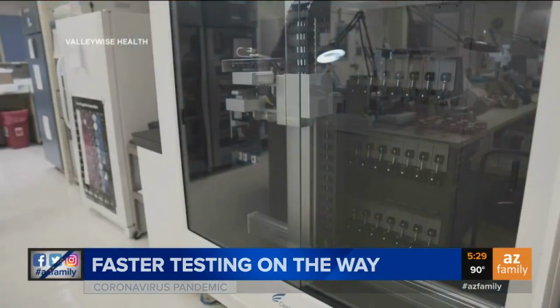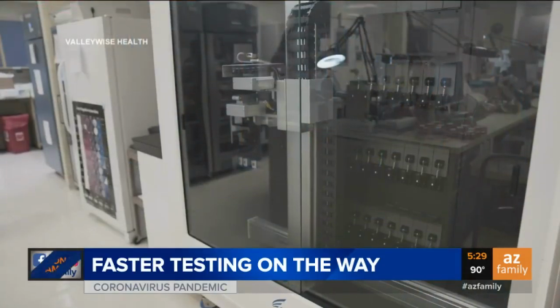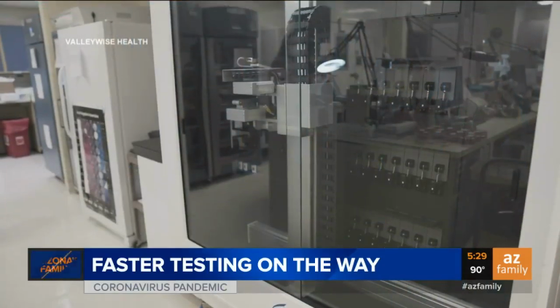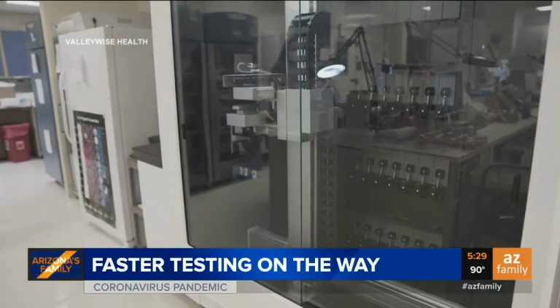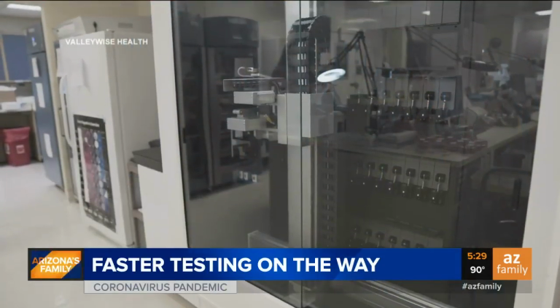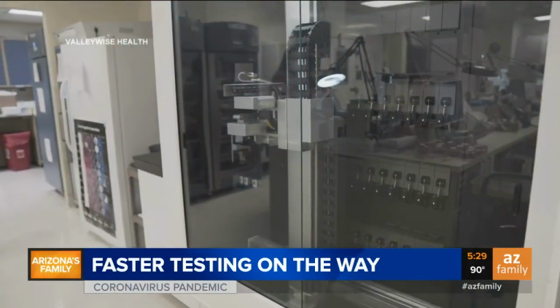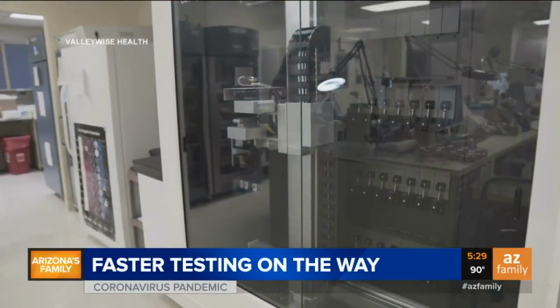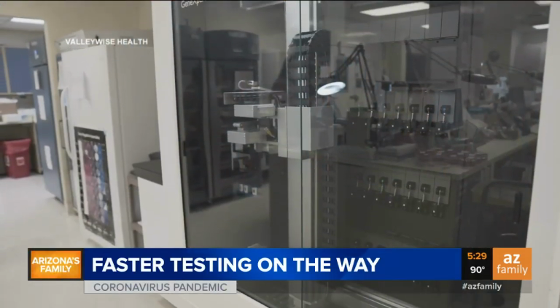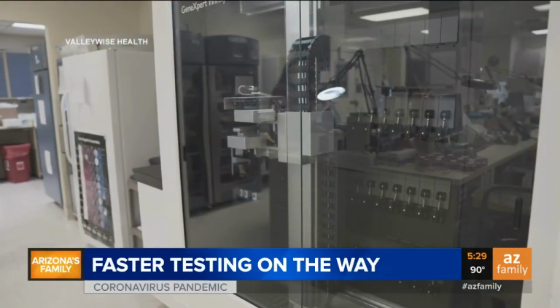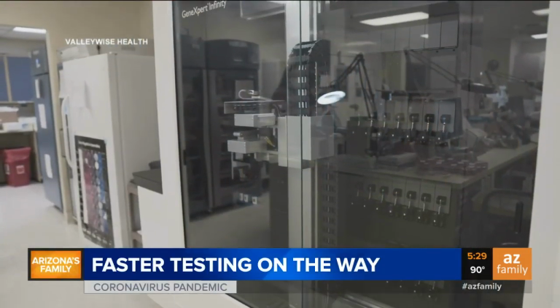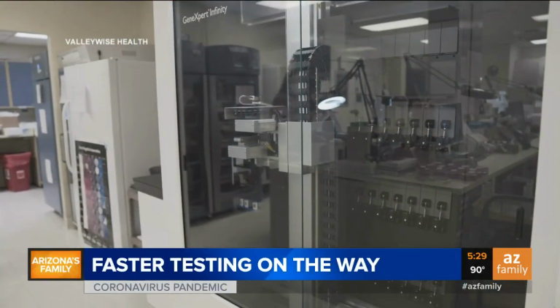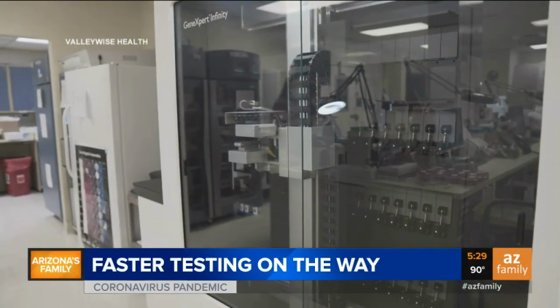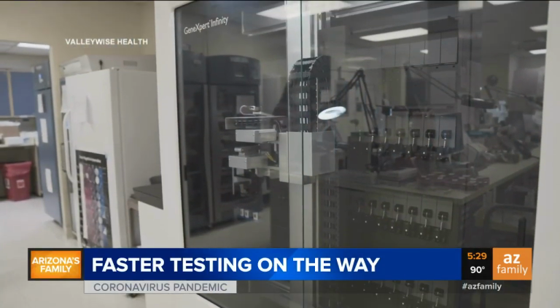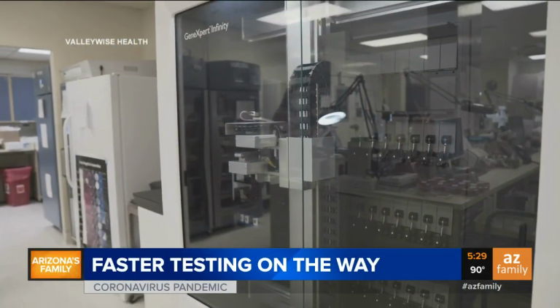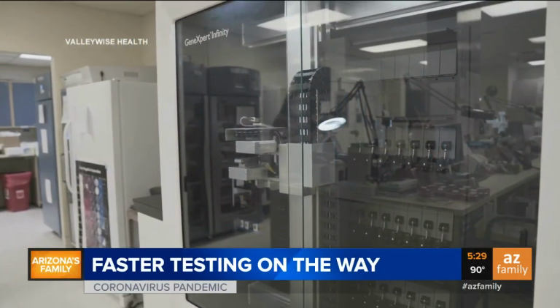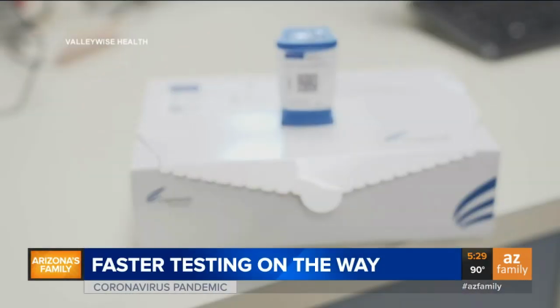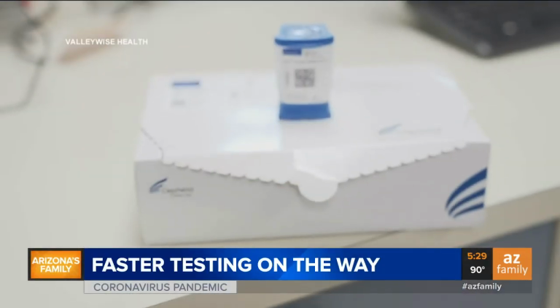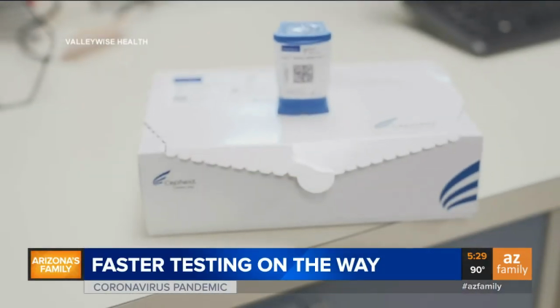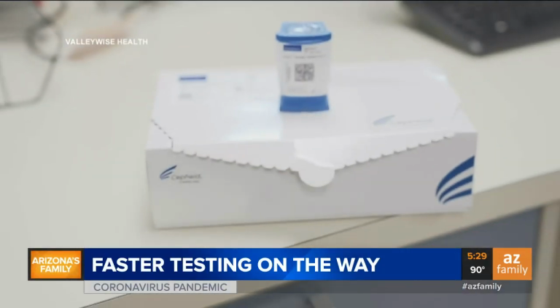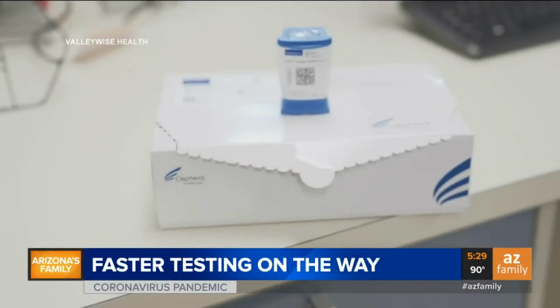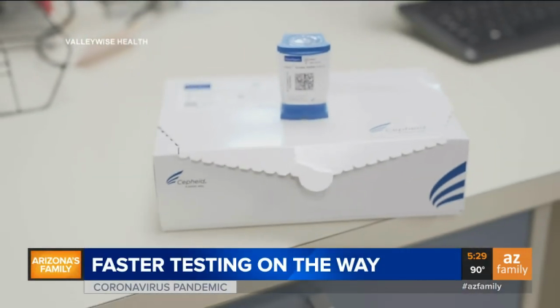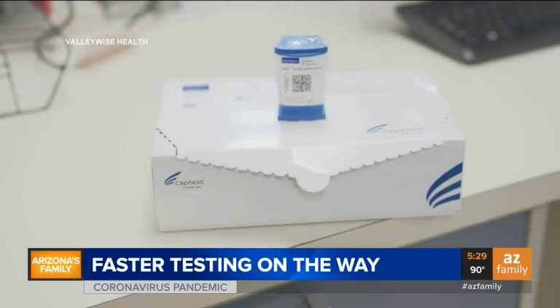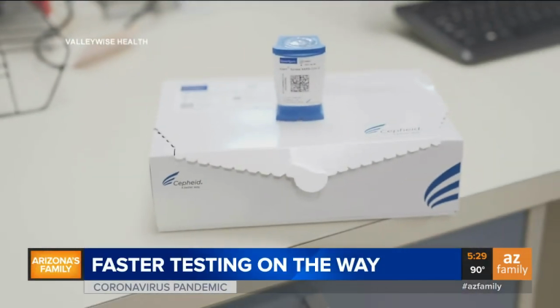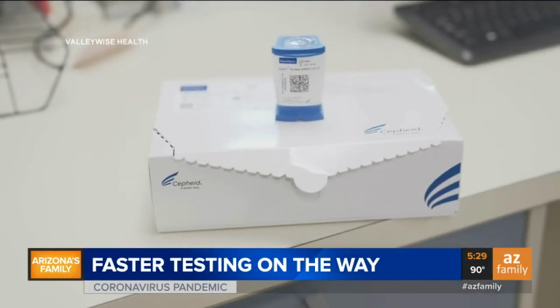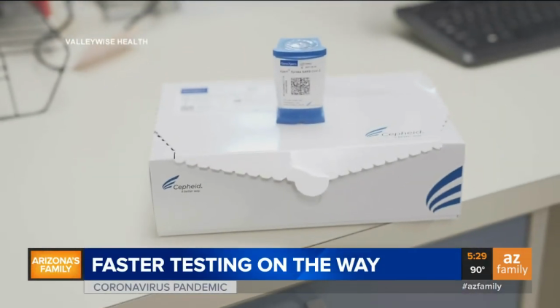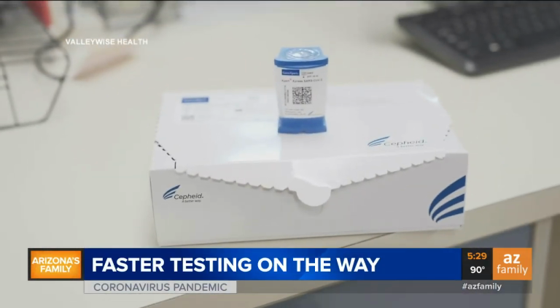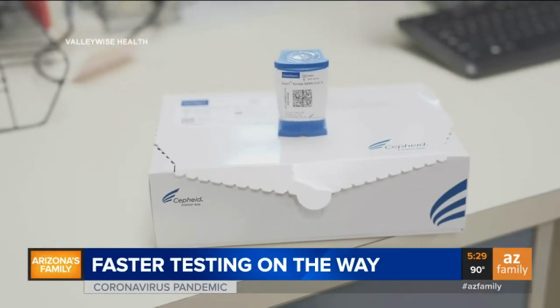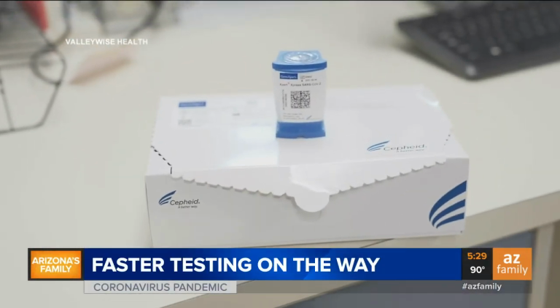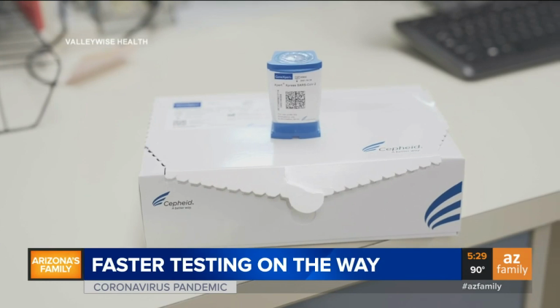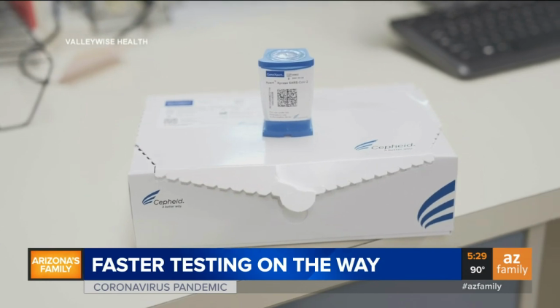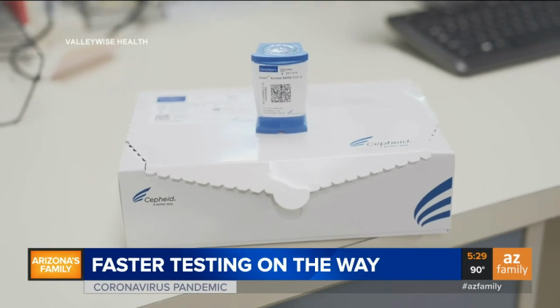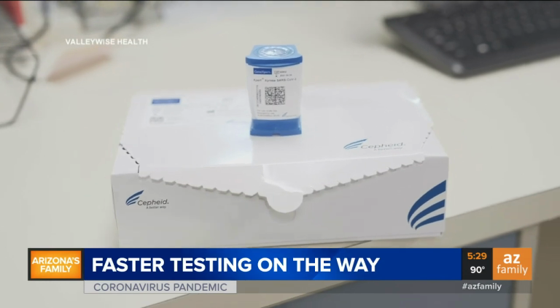It's a complex machine with a simple goal: cut down the time it takes to process a COVID-19 test.